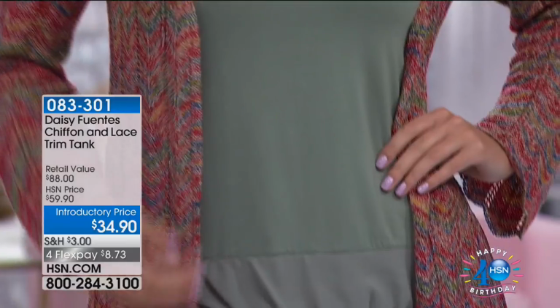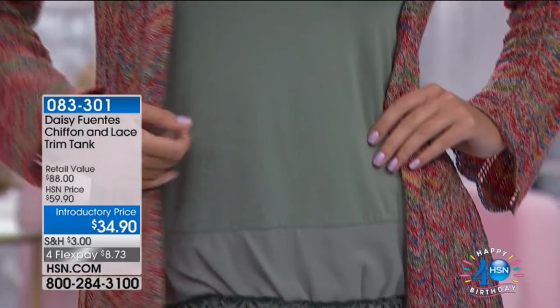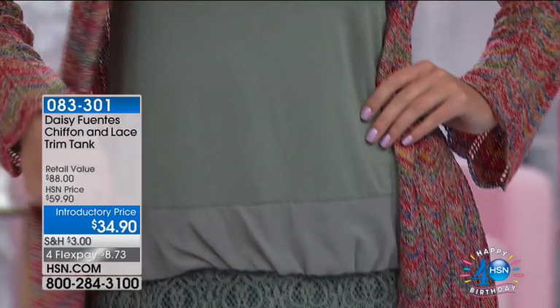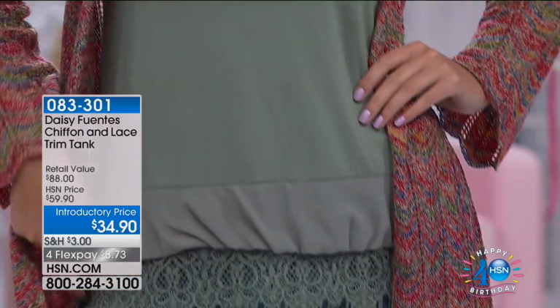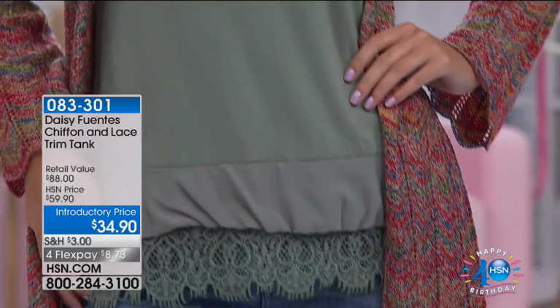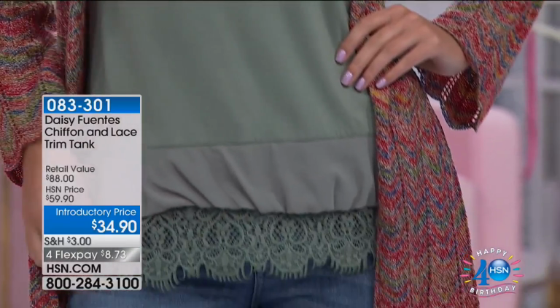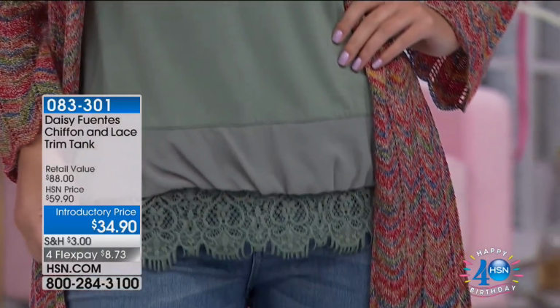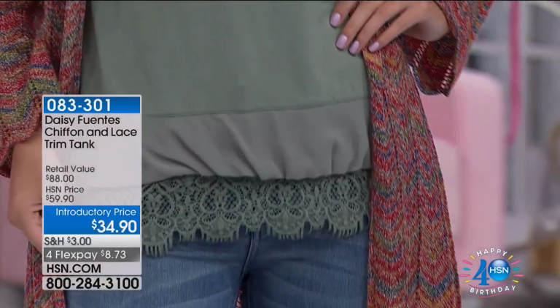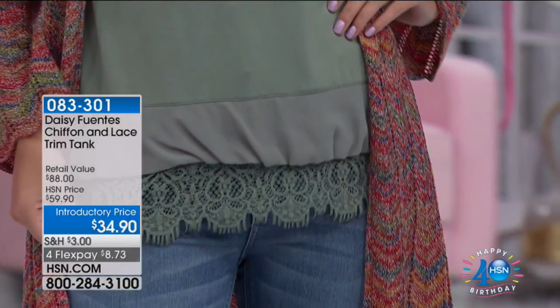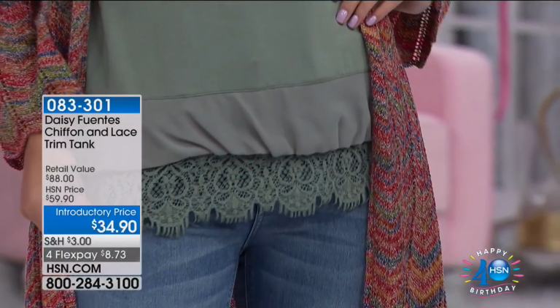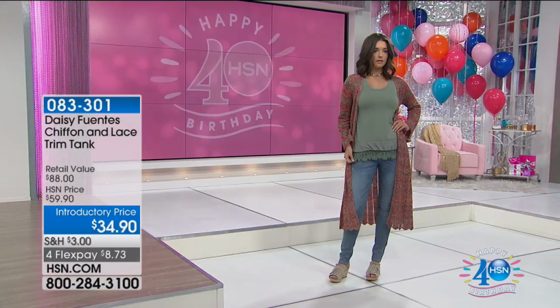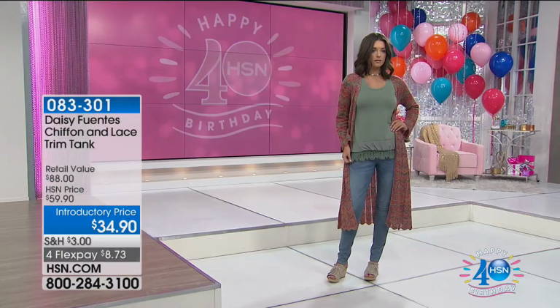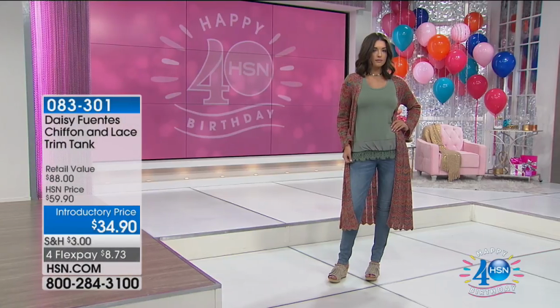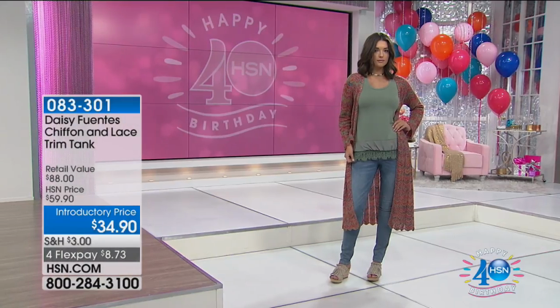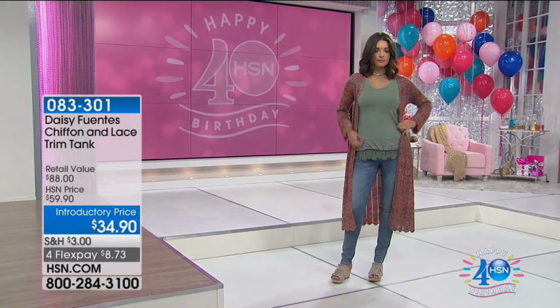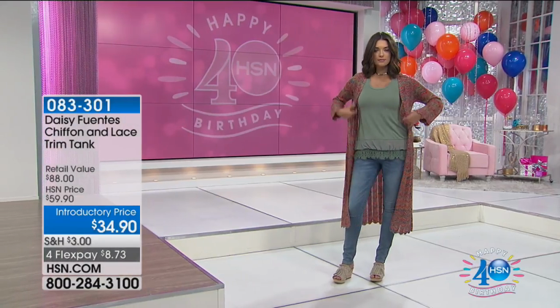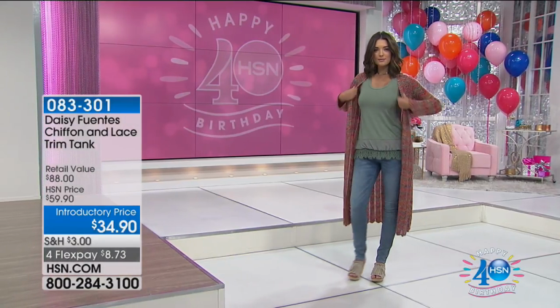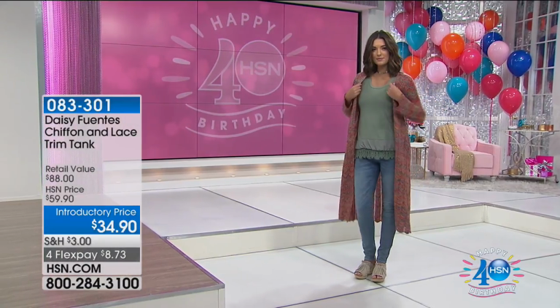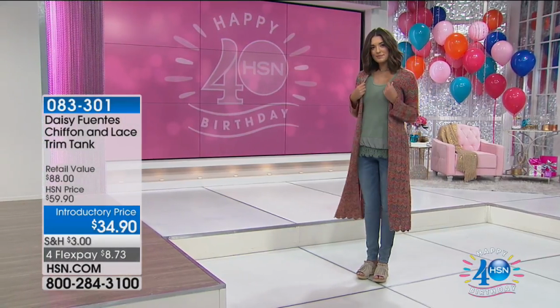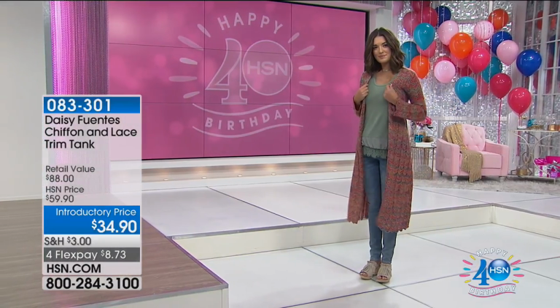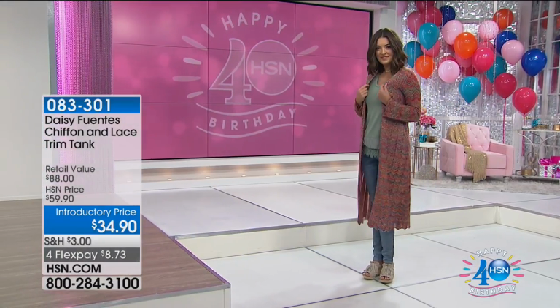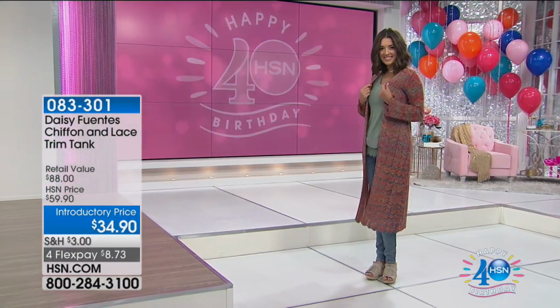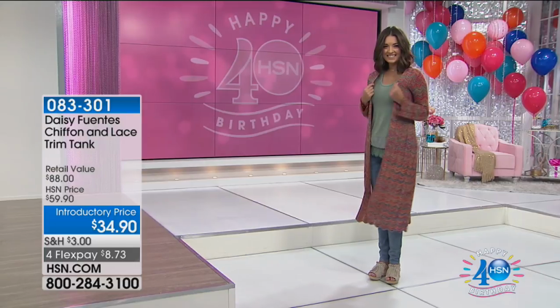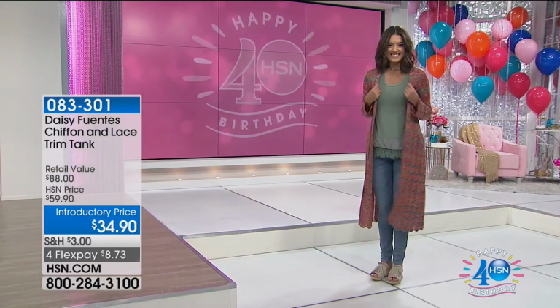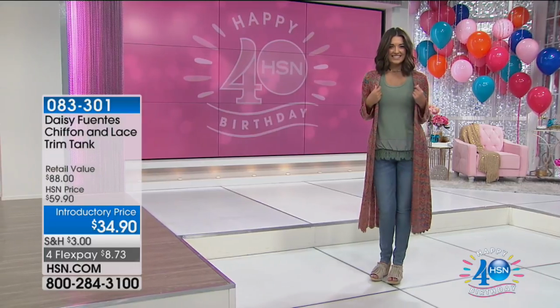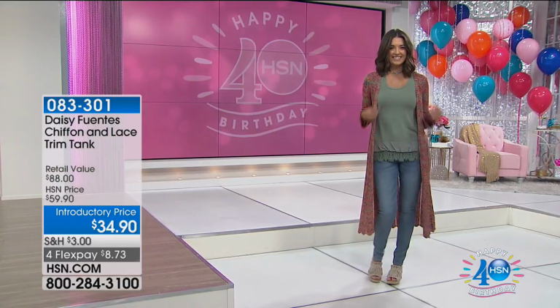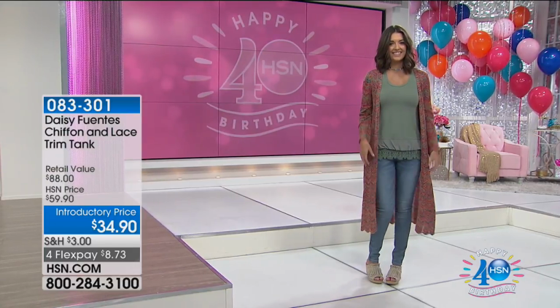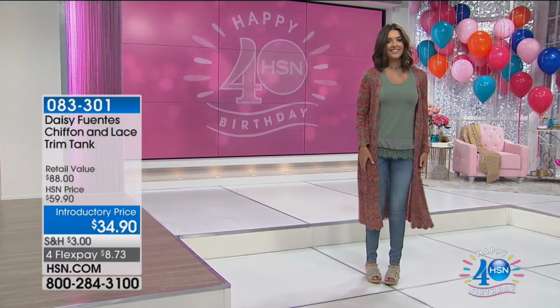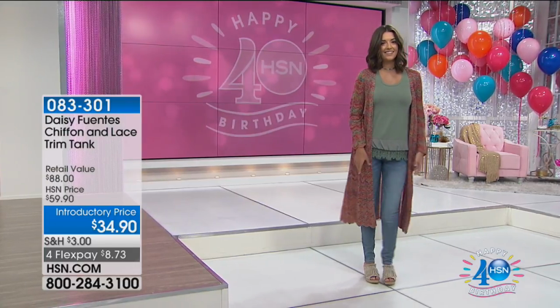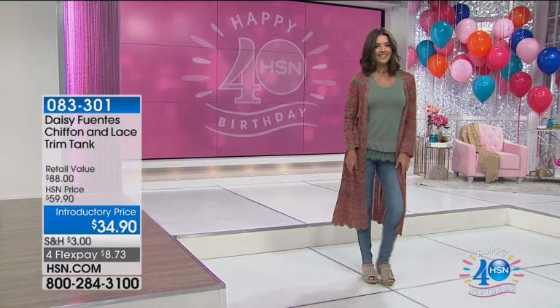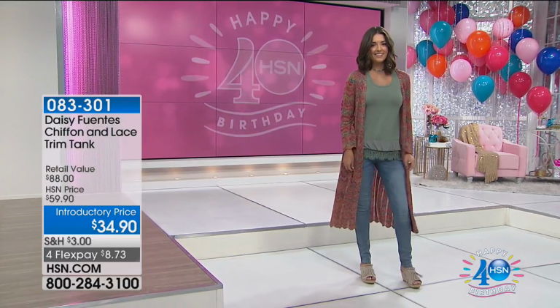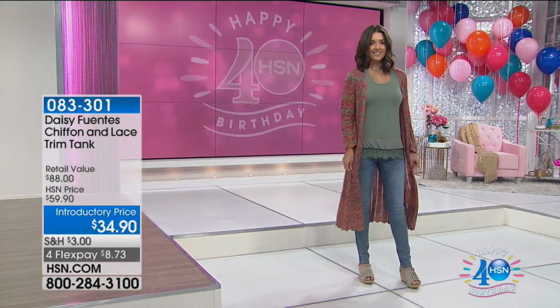Another thing about this that is fabulous is the length. It is 28 and a quarter inches in your medium, and 31 and a quarter inches in your 3X.